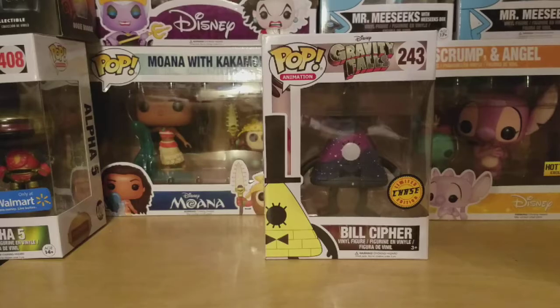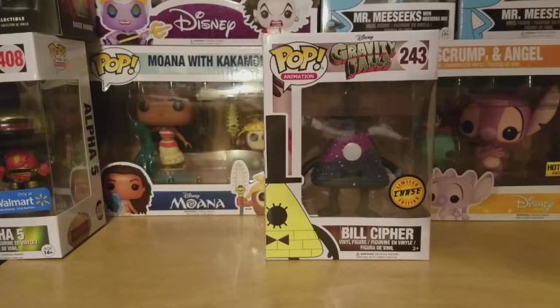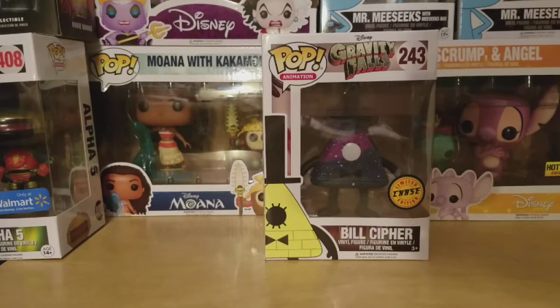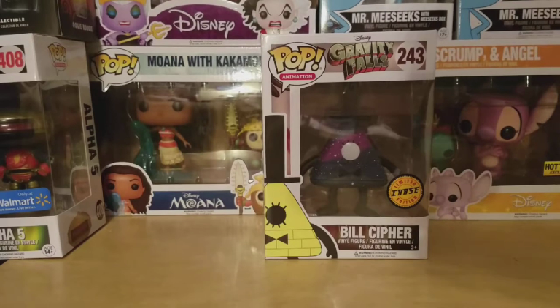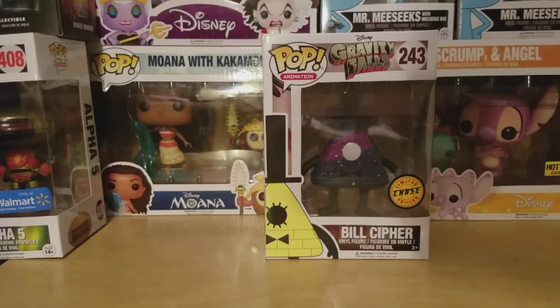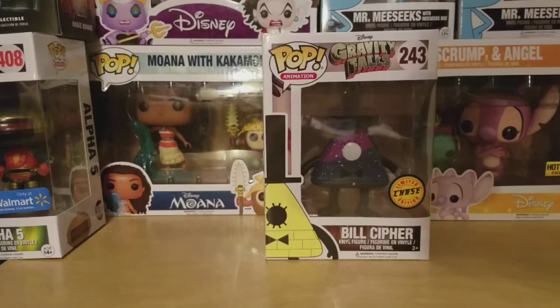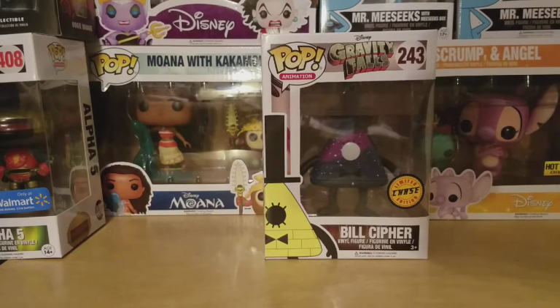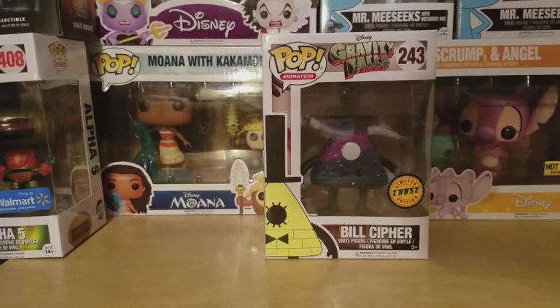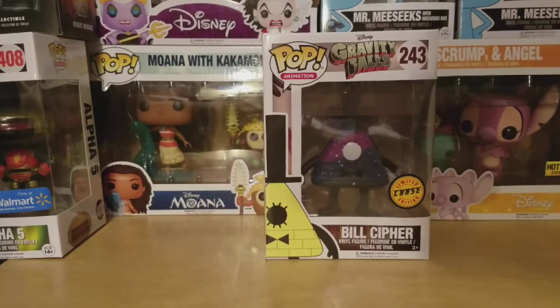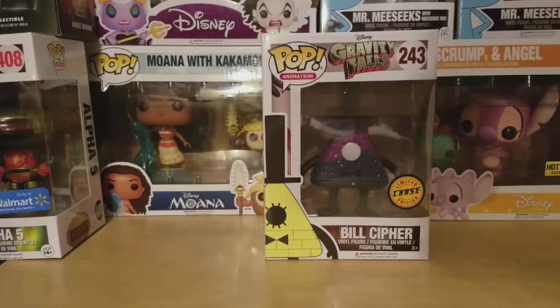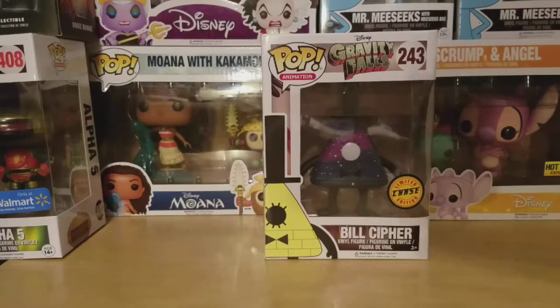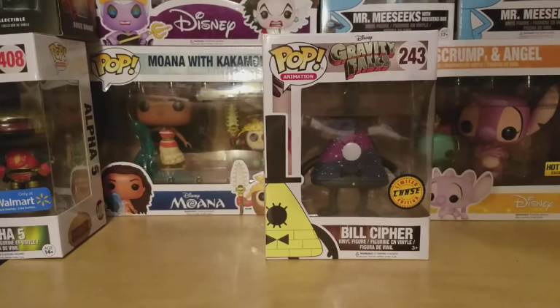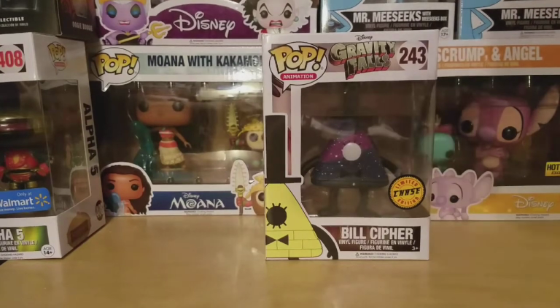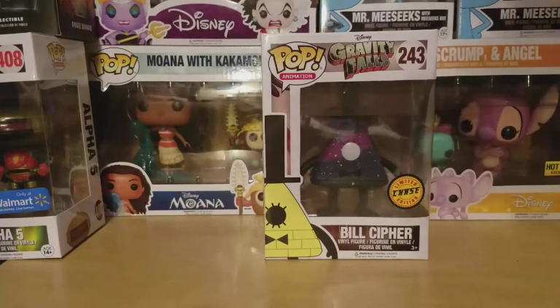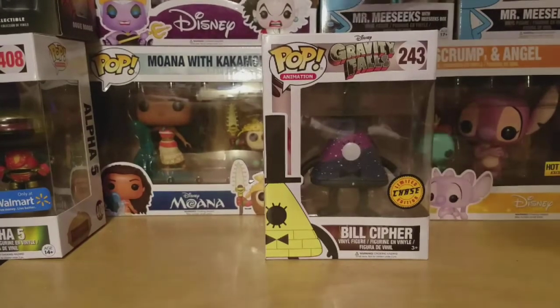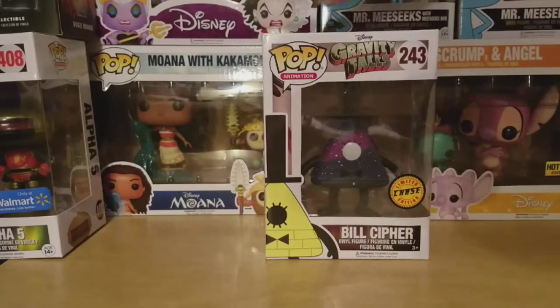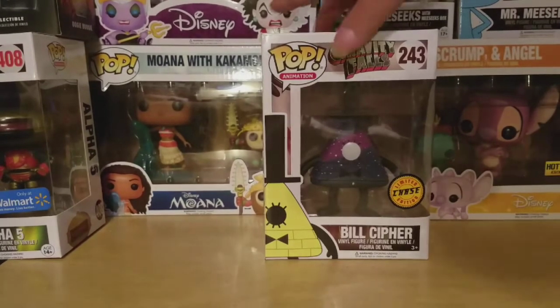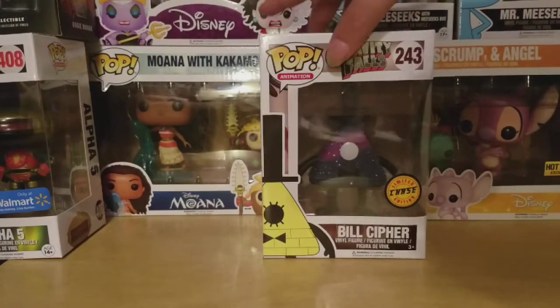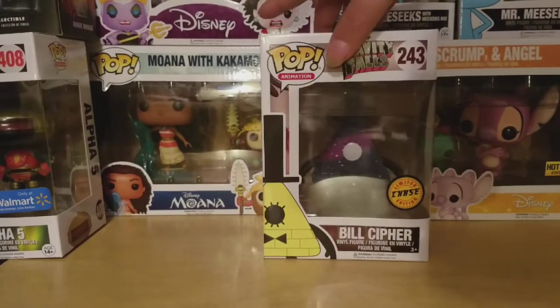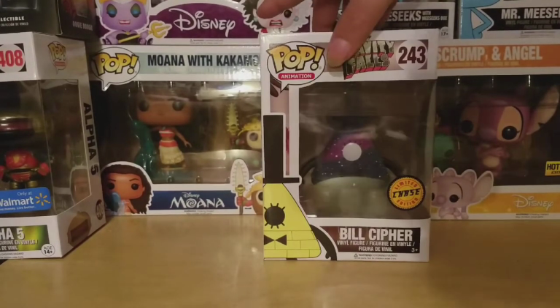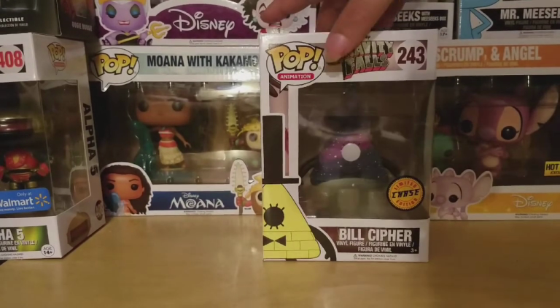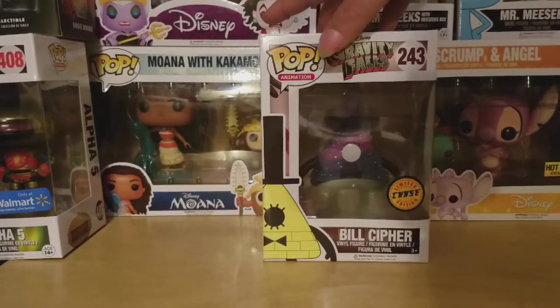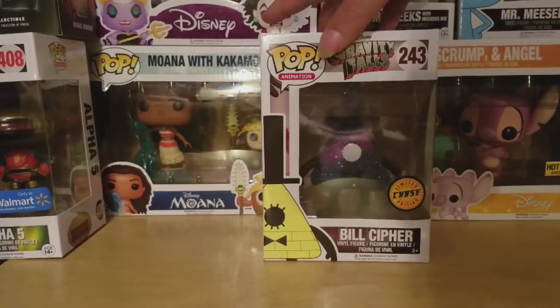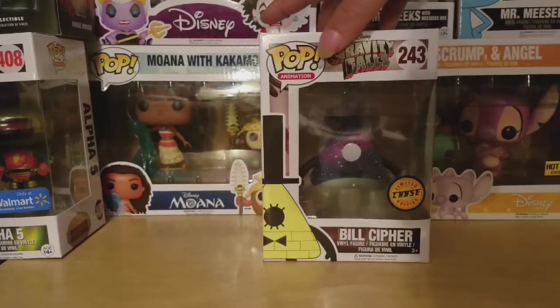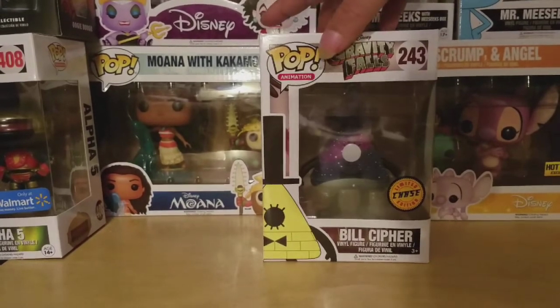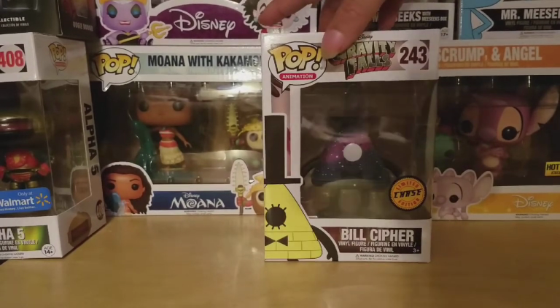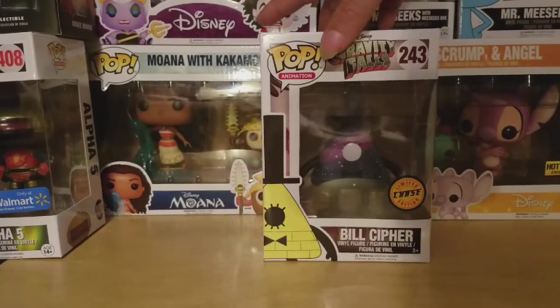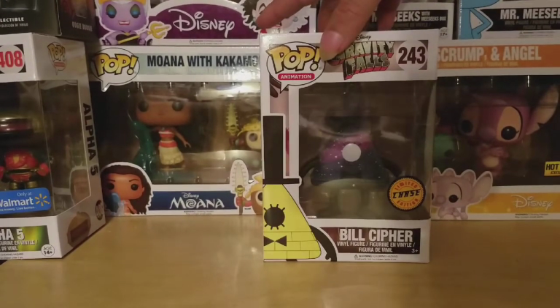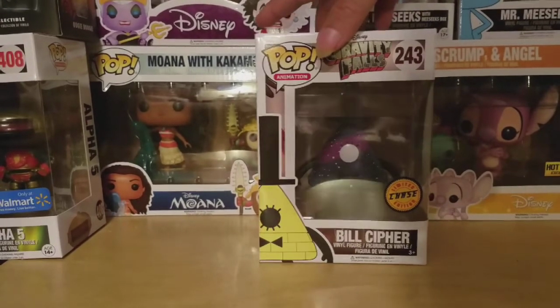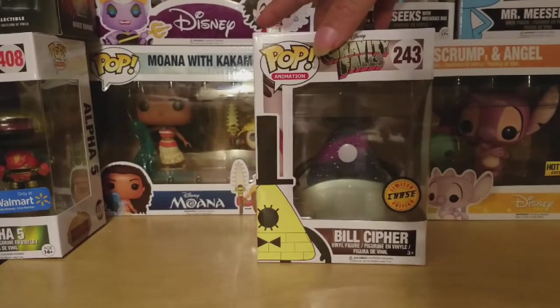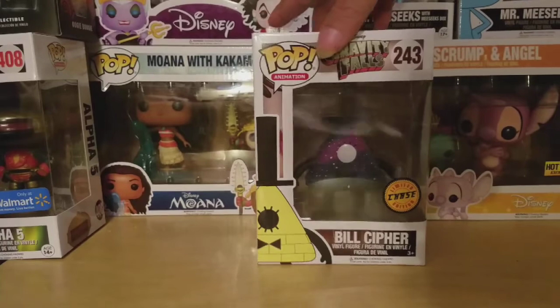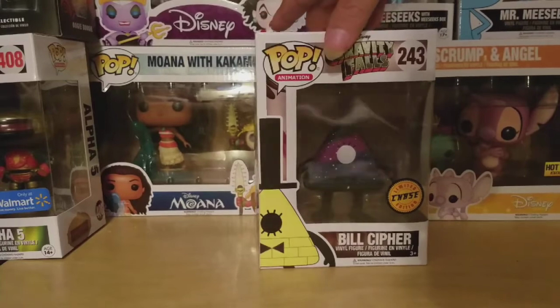Hi guys, Entertainment Reviews here taking a look at the Chase Bill Cipher Funko Pop from Gravity Falls.